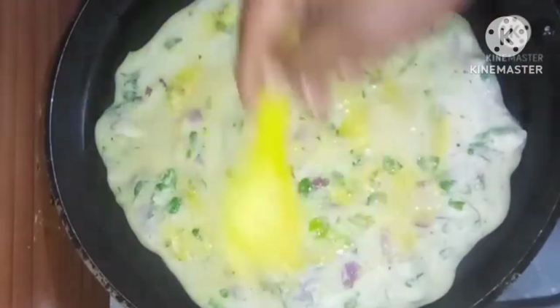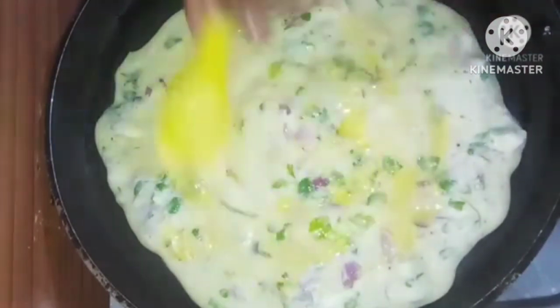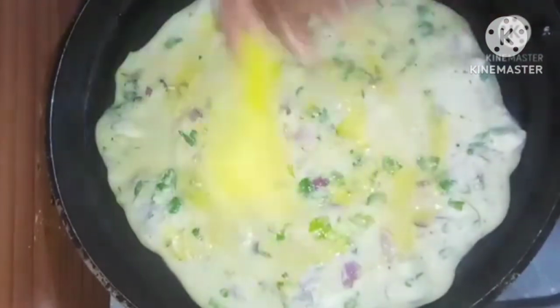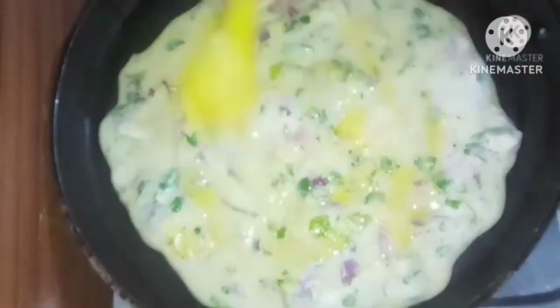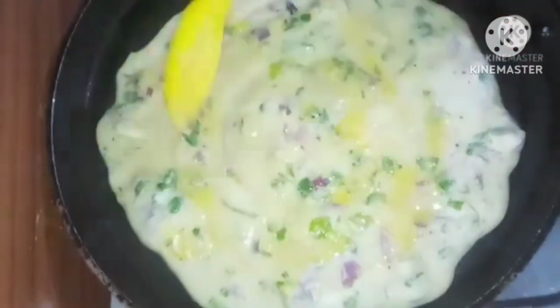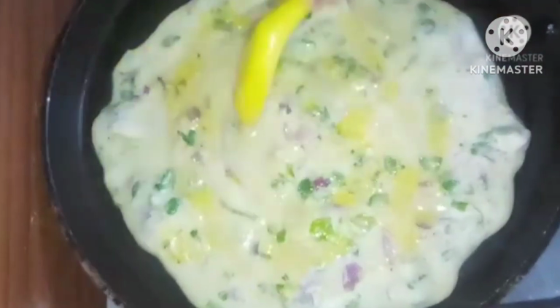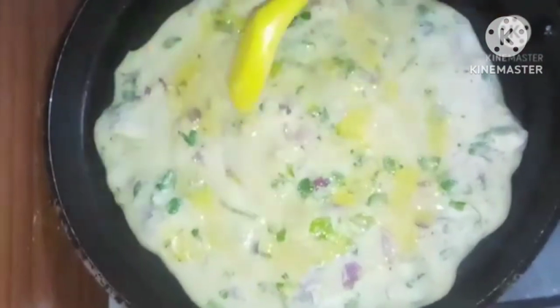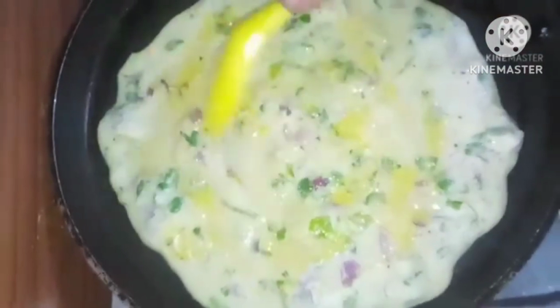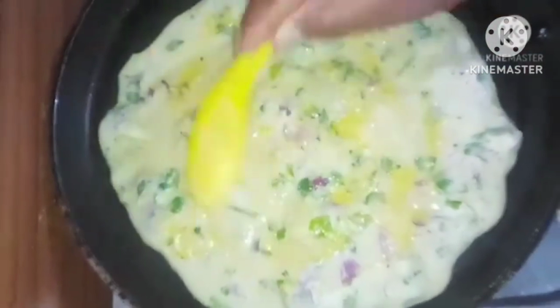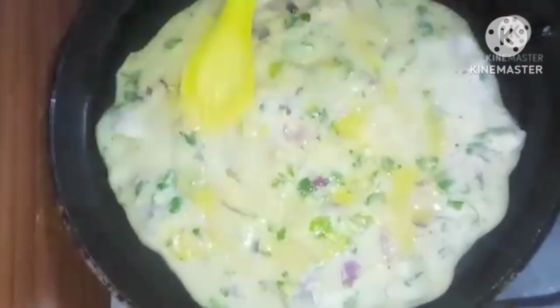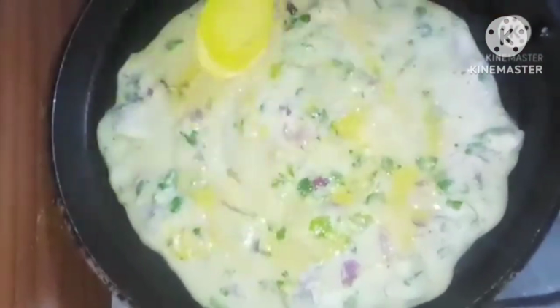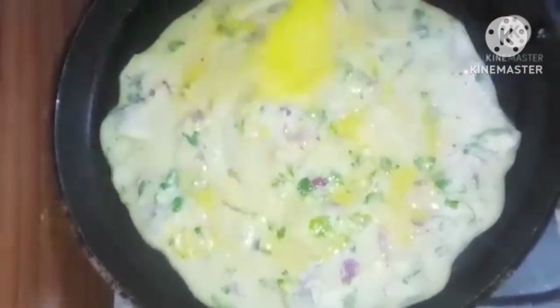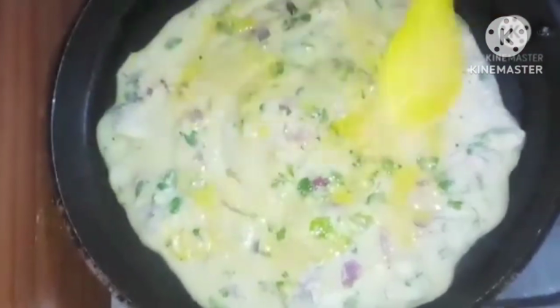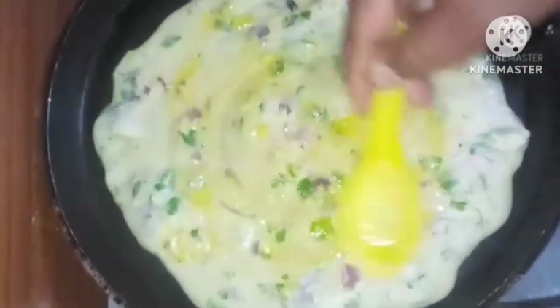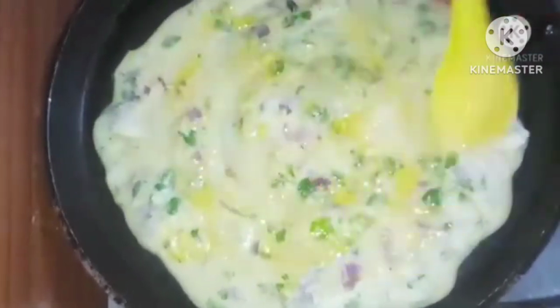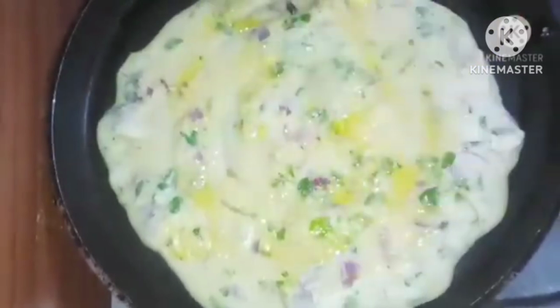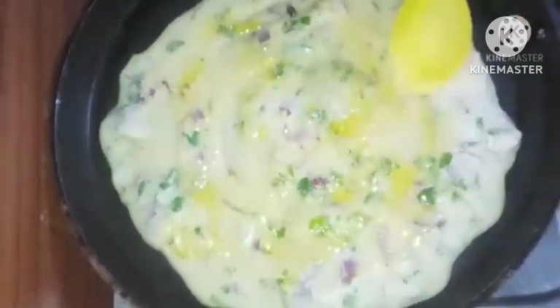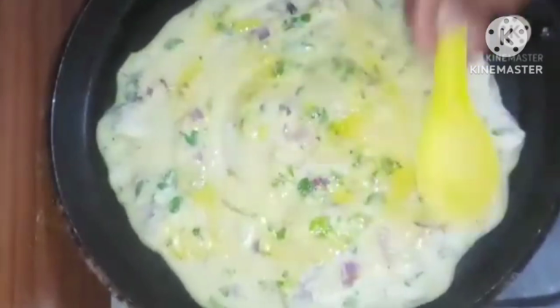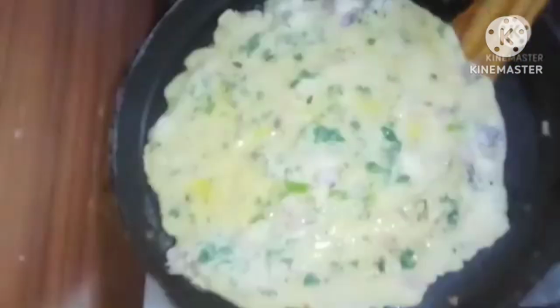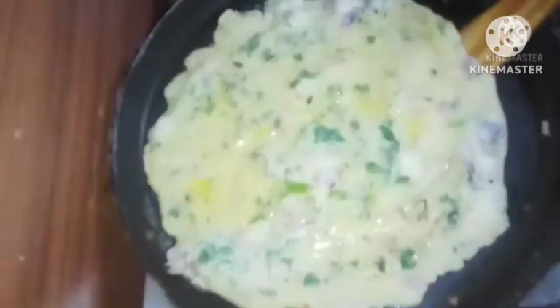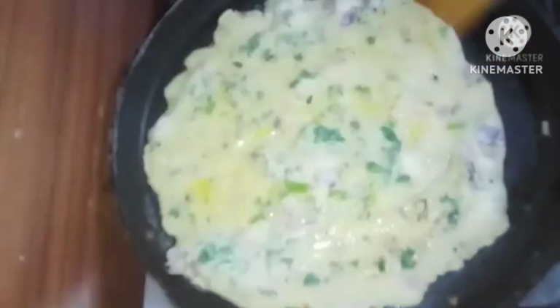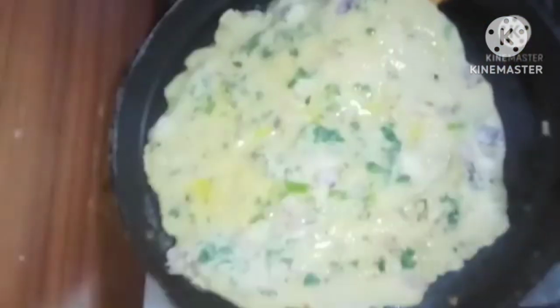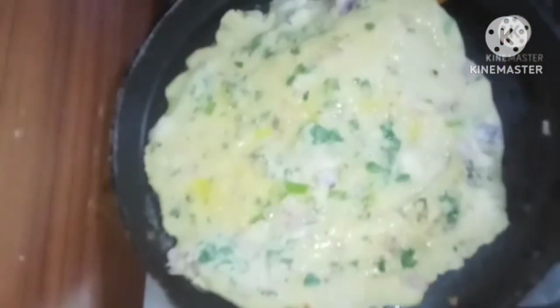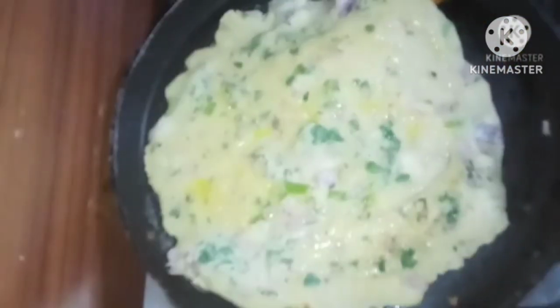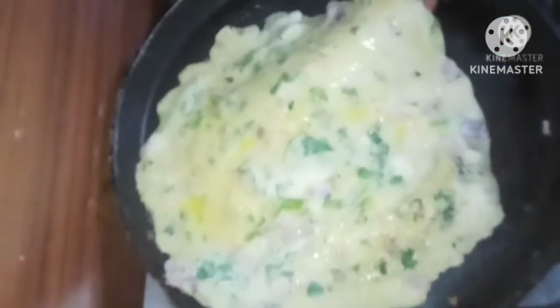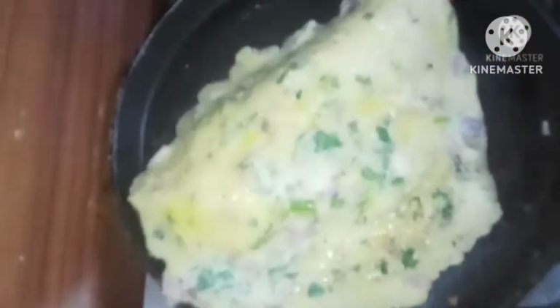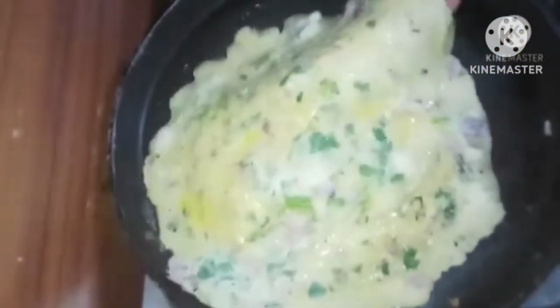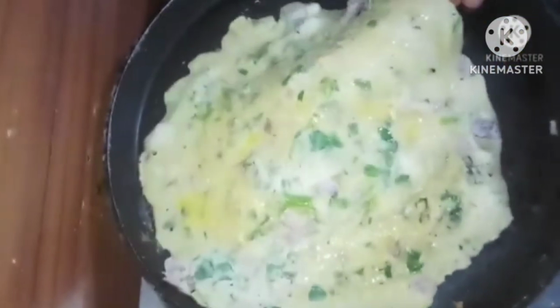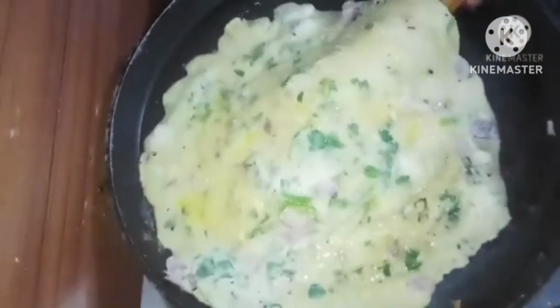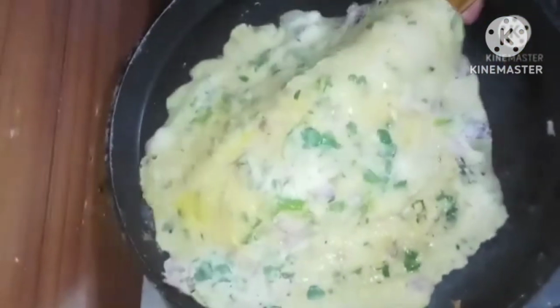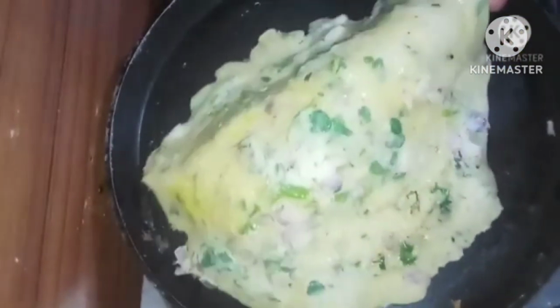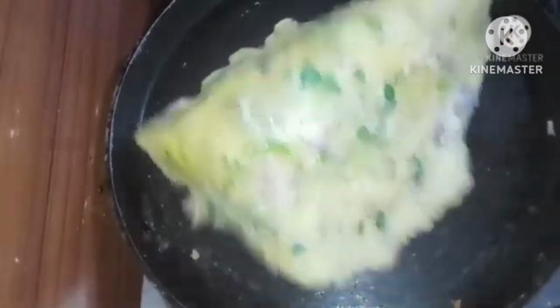A lot of protein is going to come from this. One more protein benefit to note.